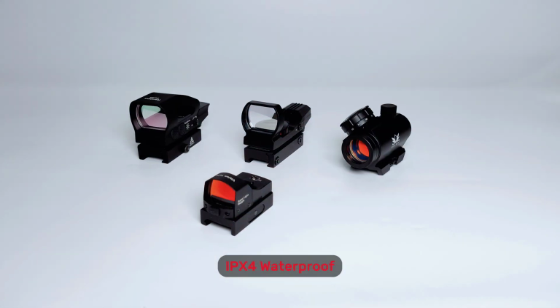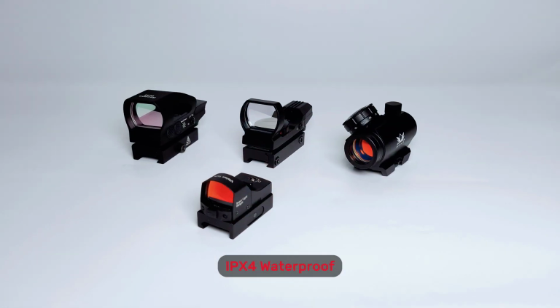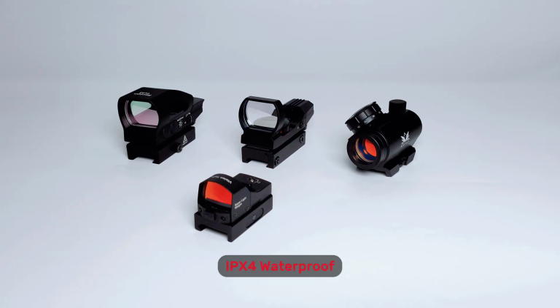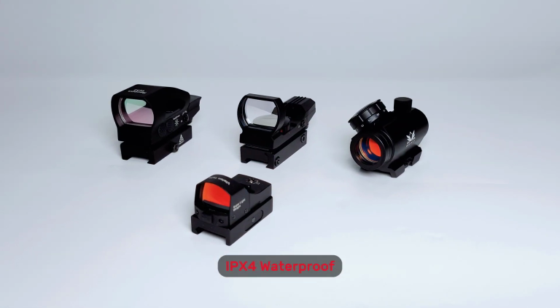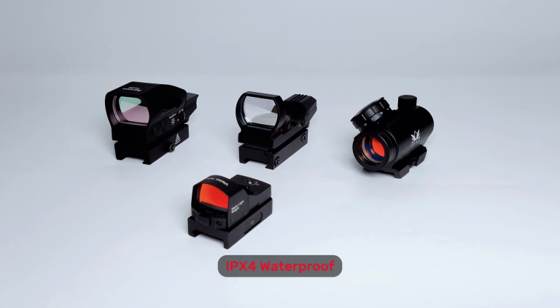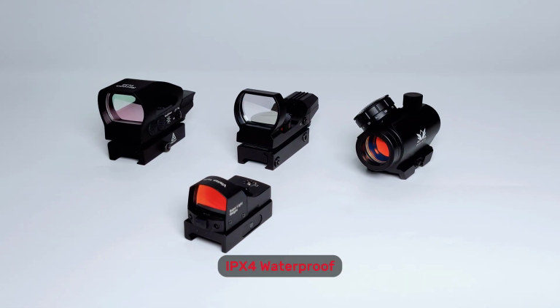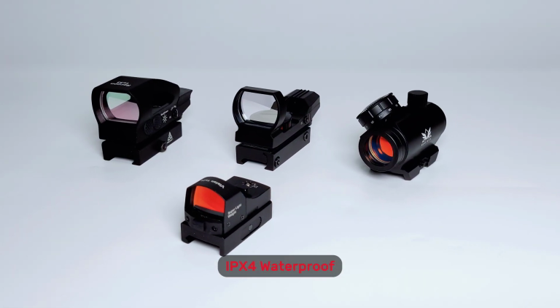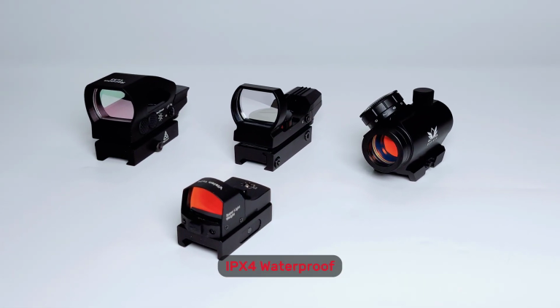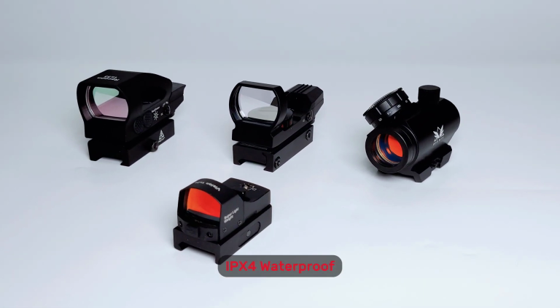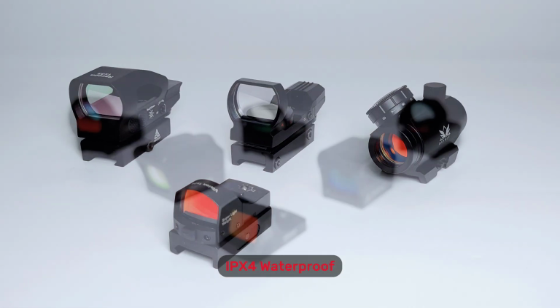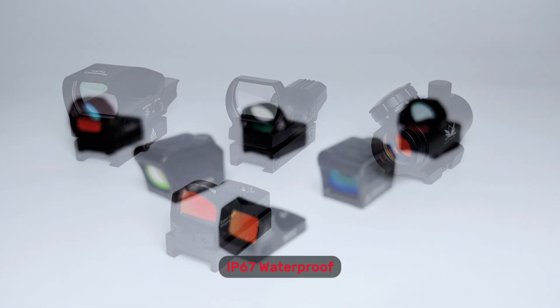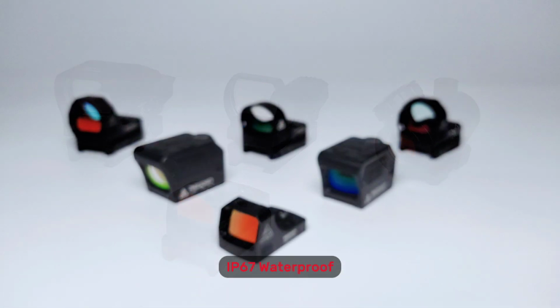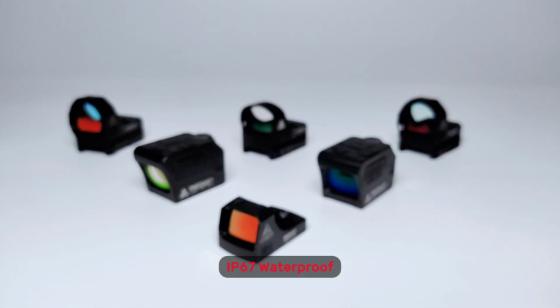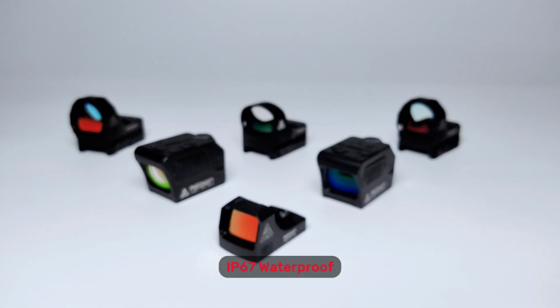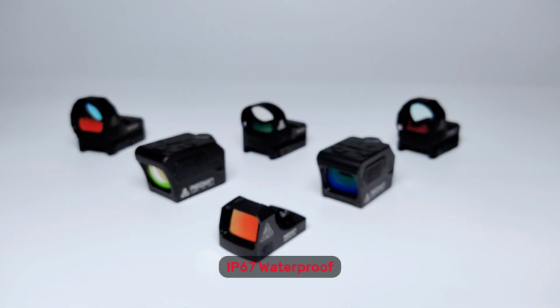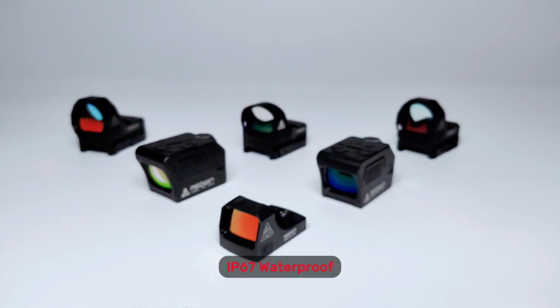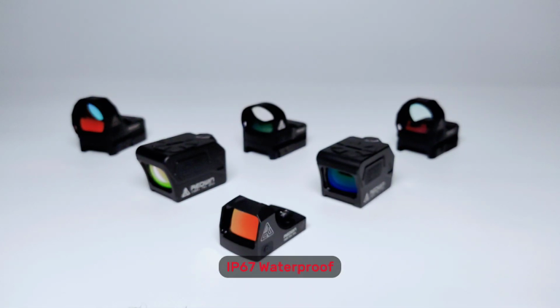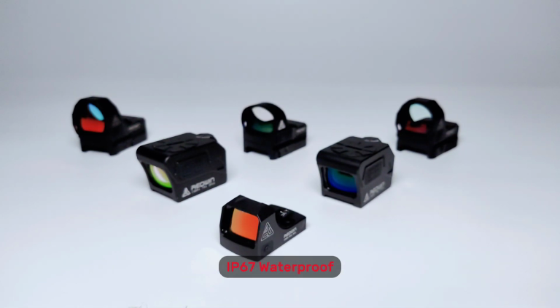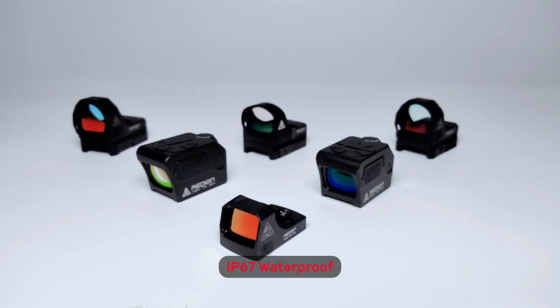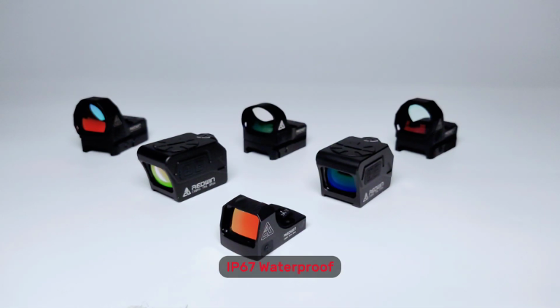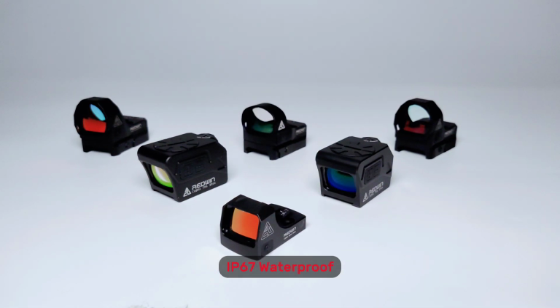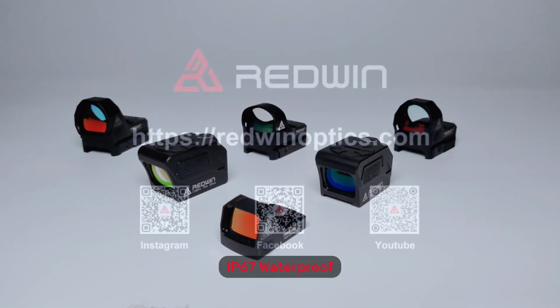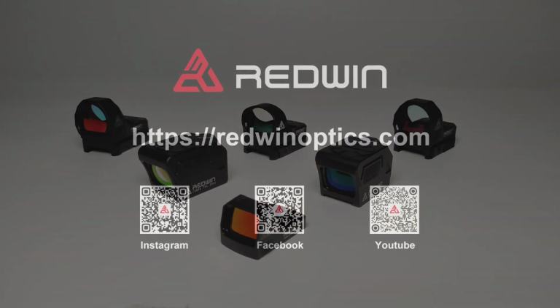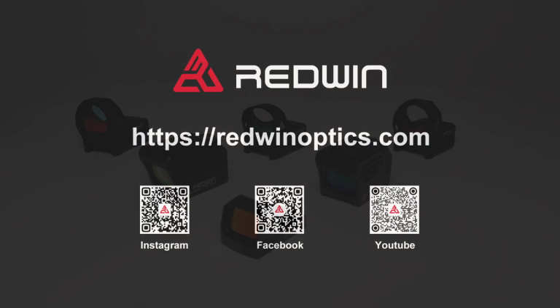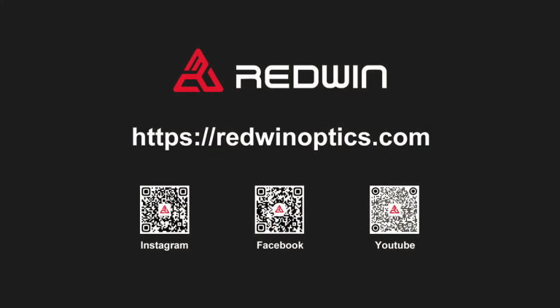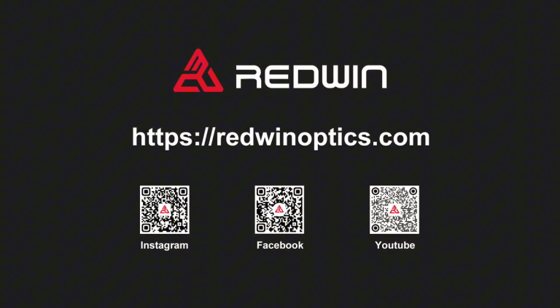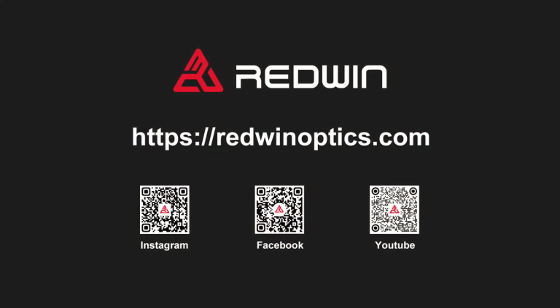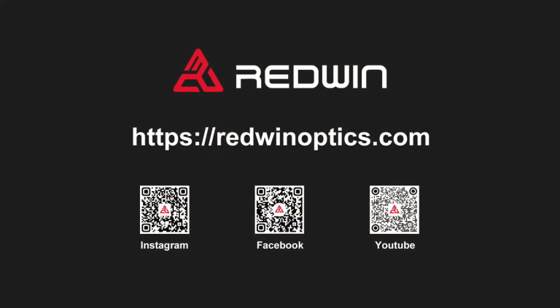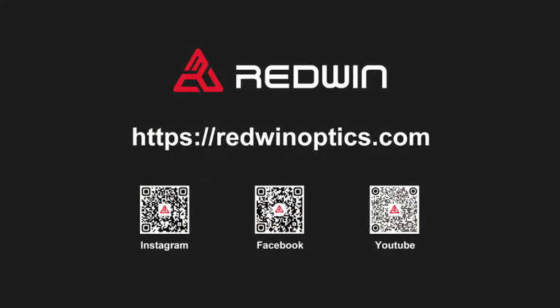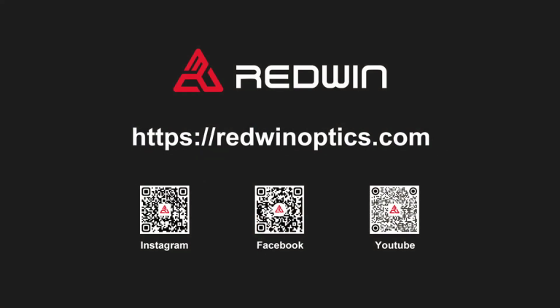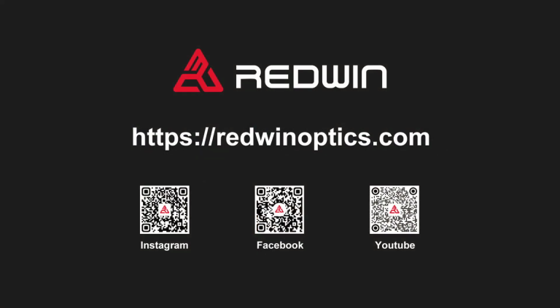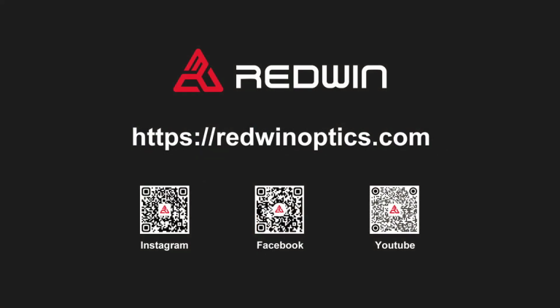Give us a follow — it will be the biggest motivation for us to make videos. Thank you.